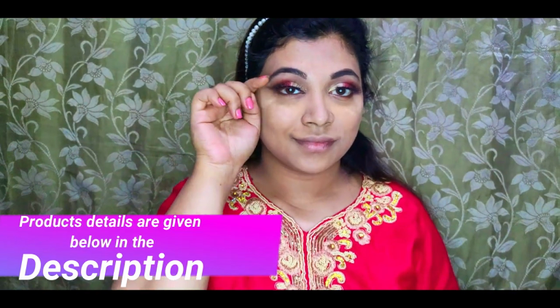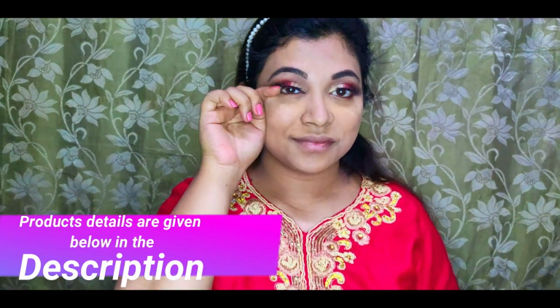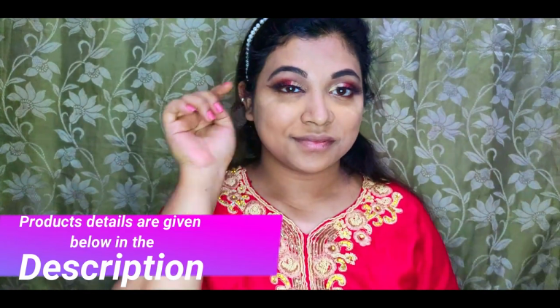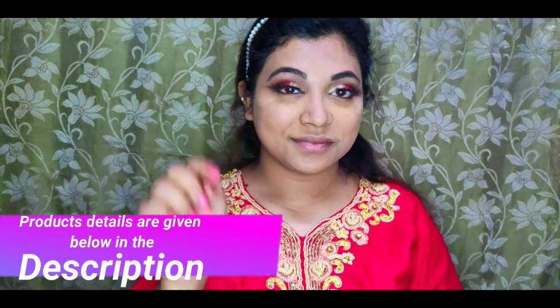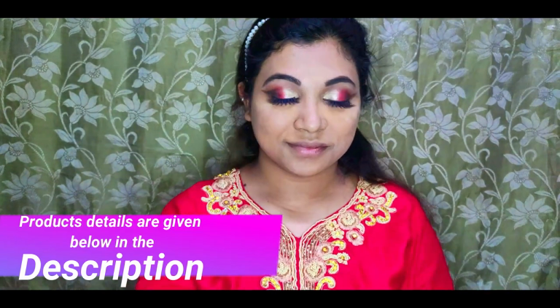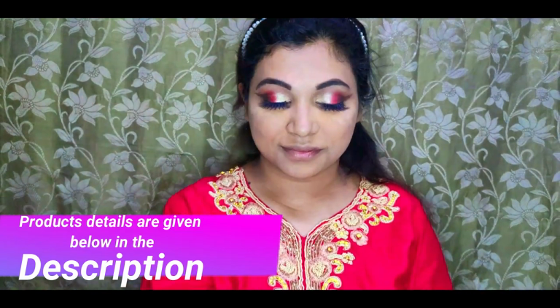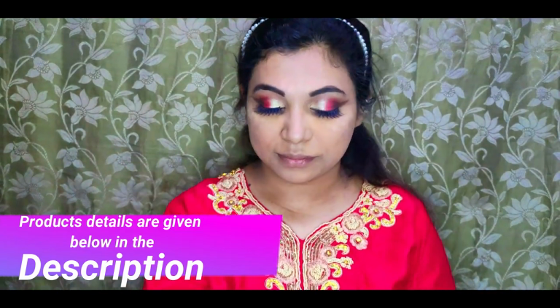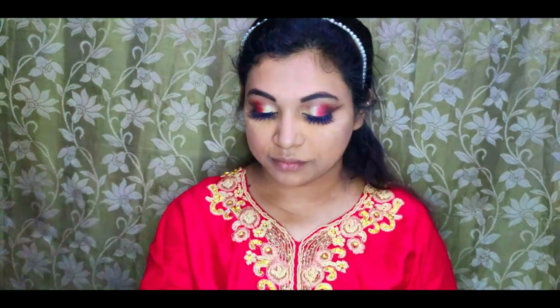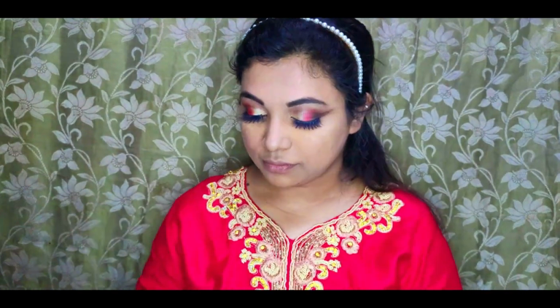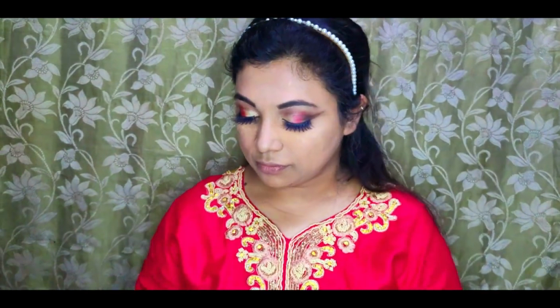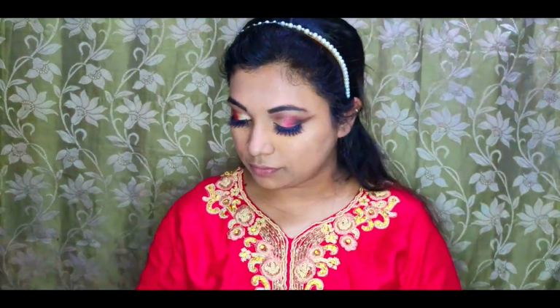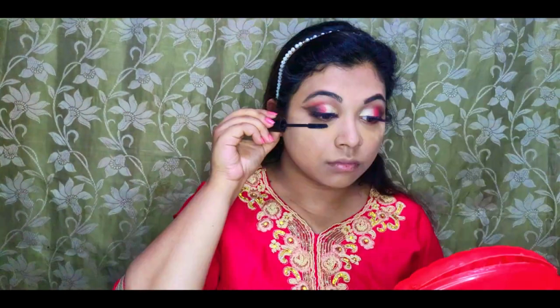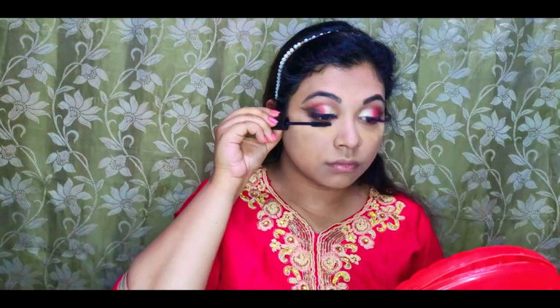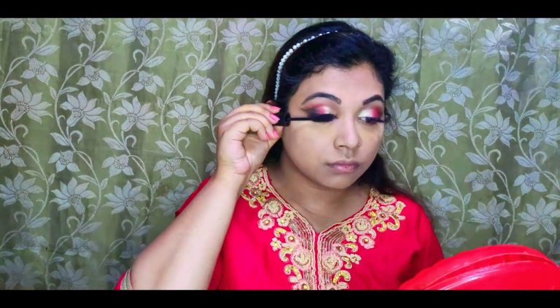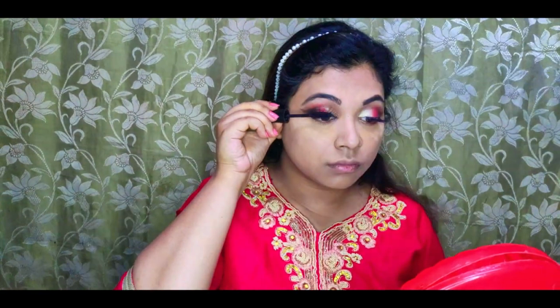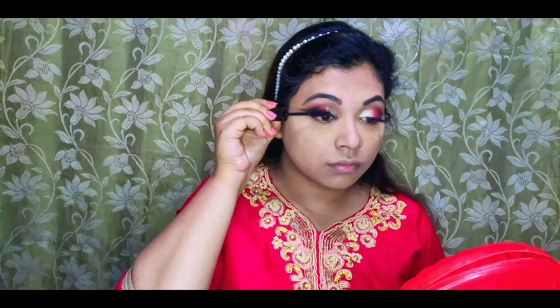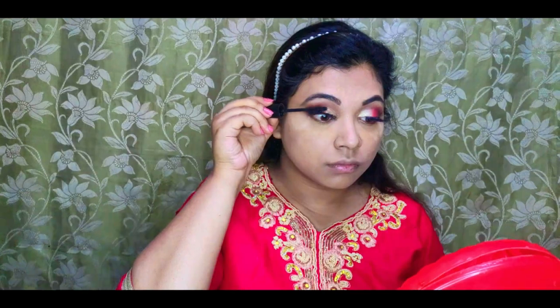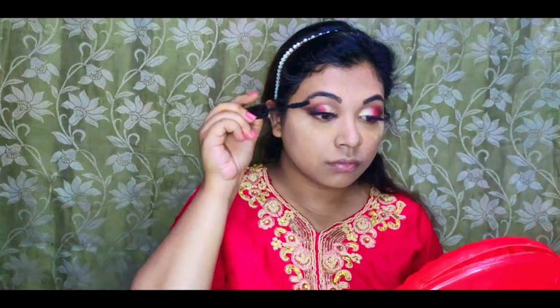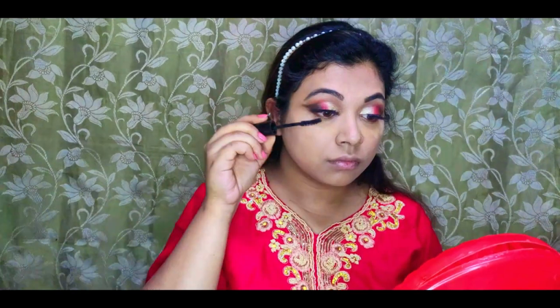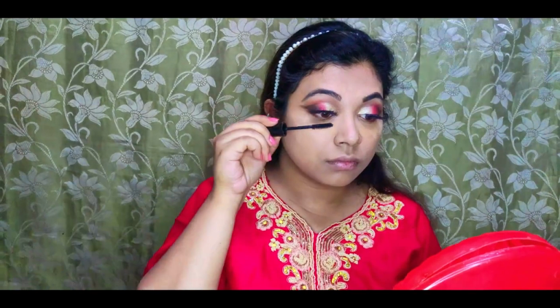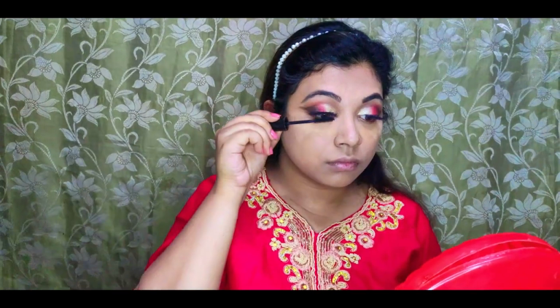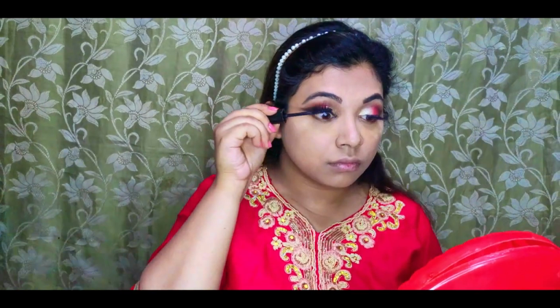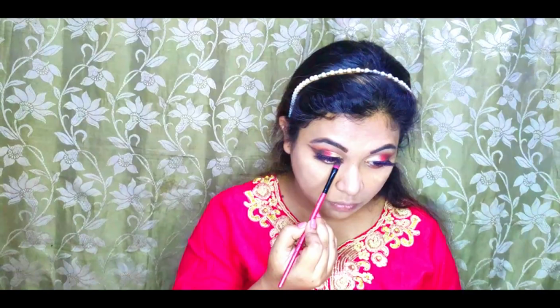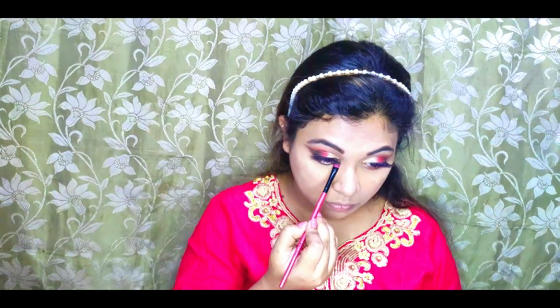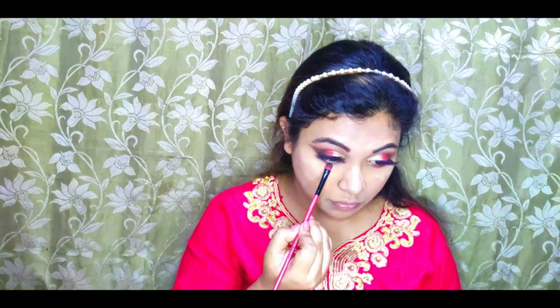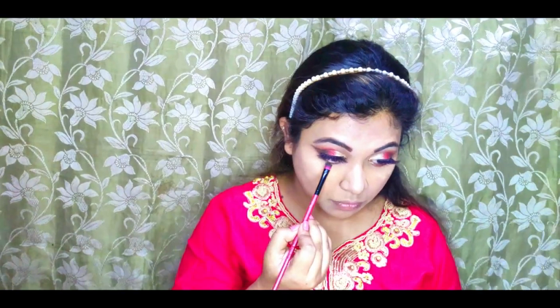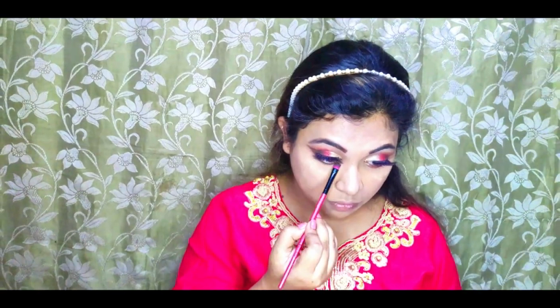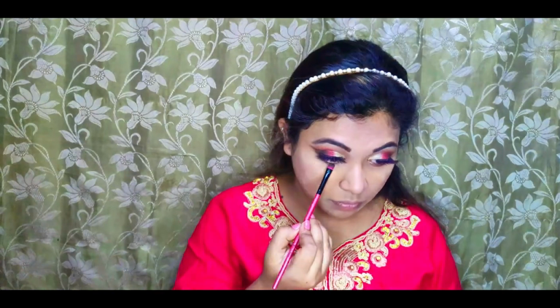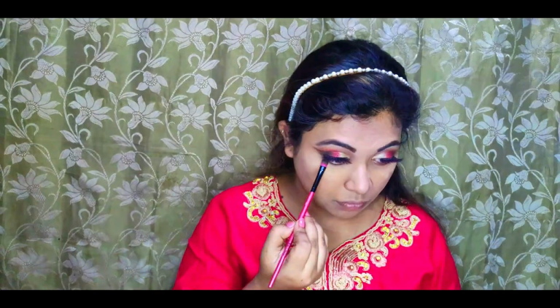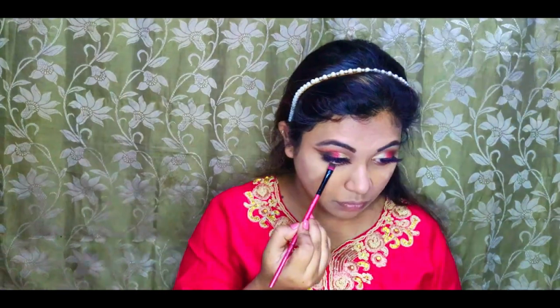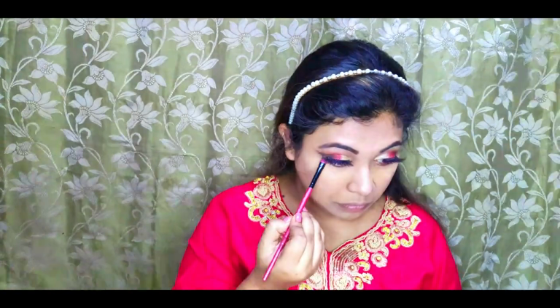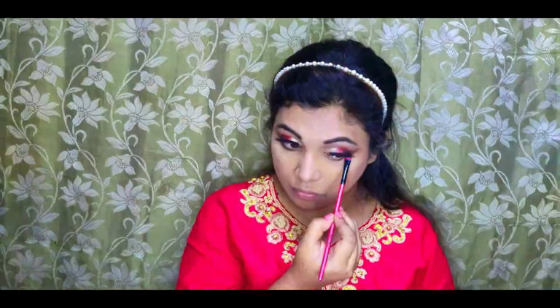Lashes are applied. Then lower lashes are done with eyeshadow and mascara.